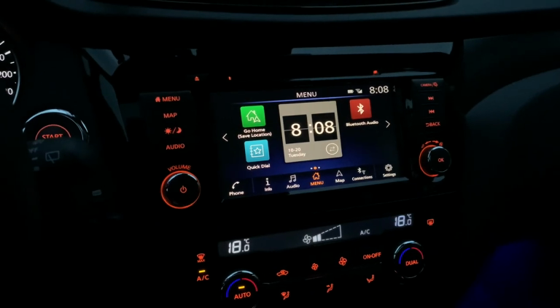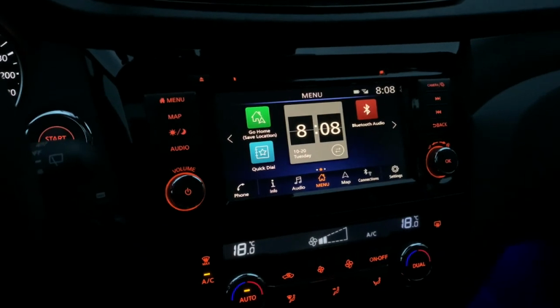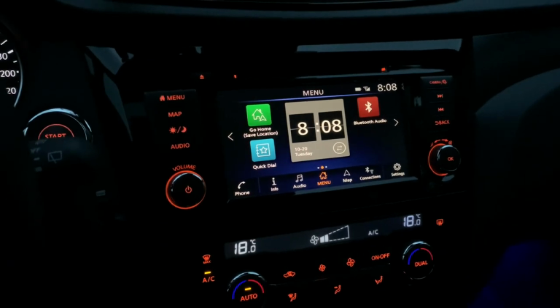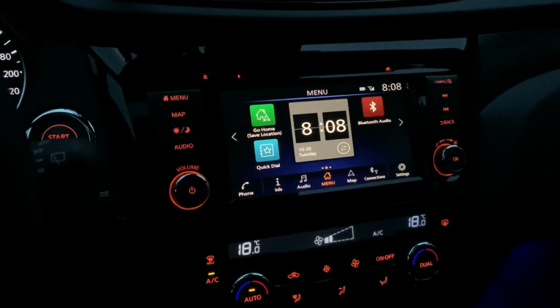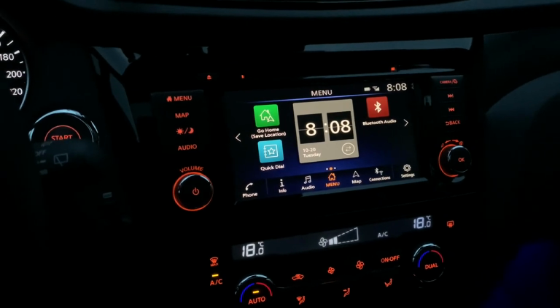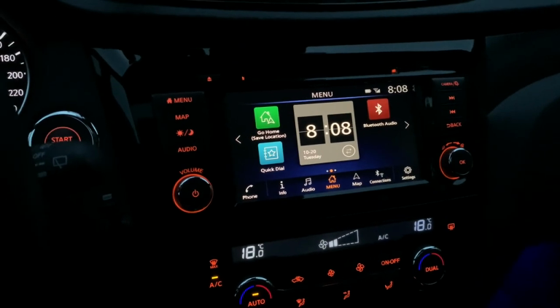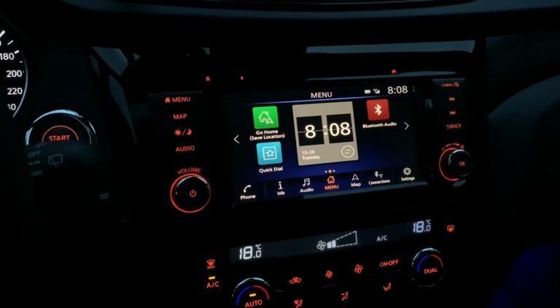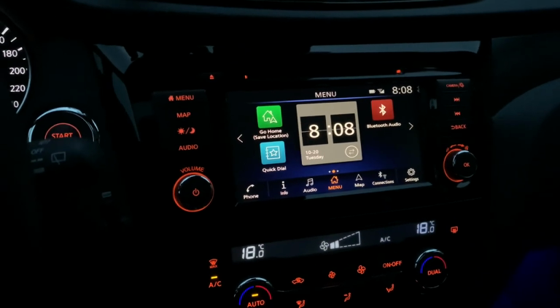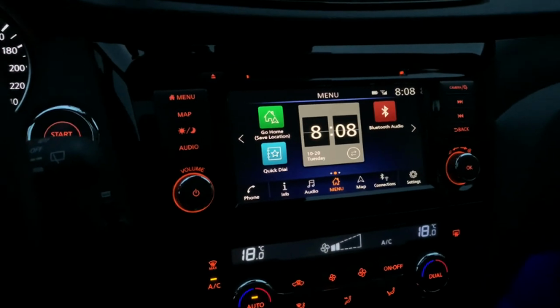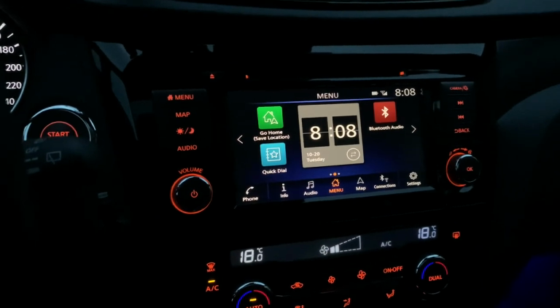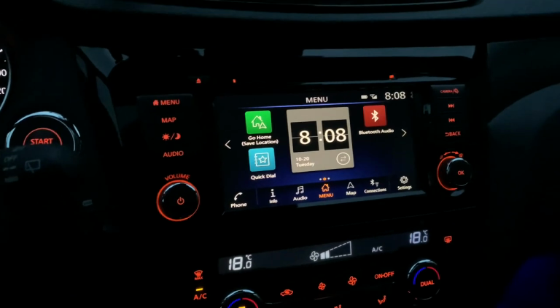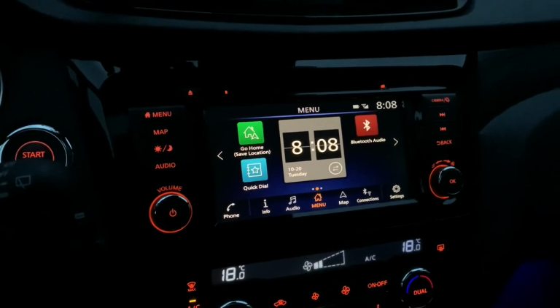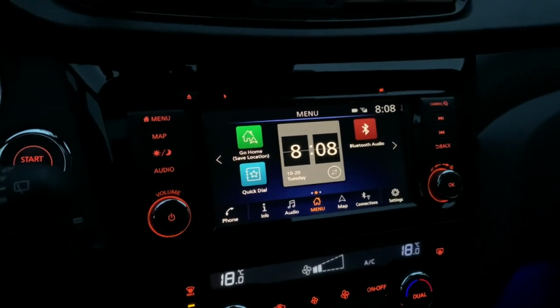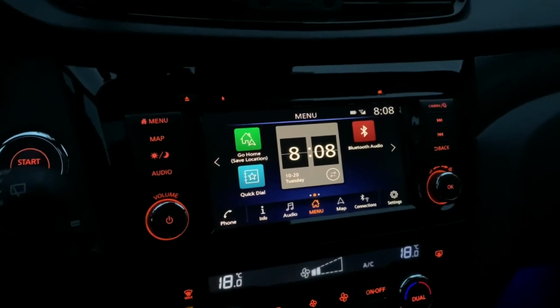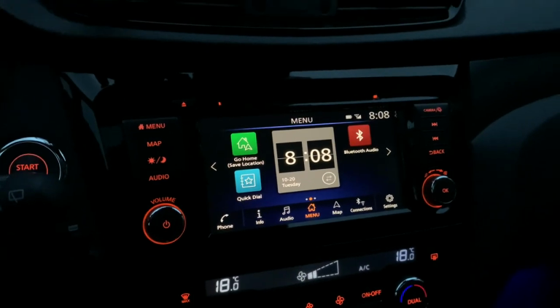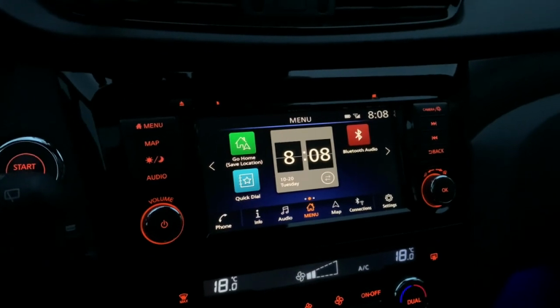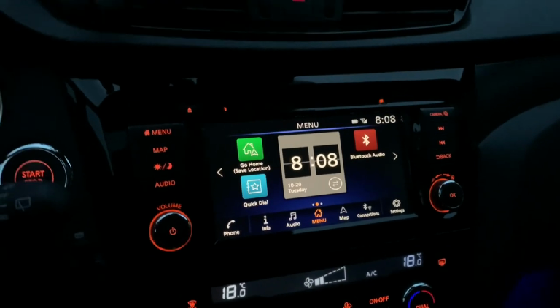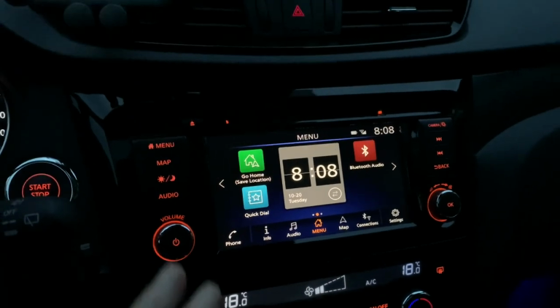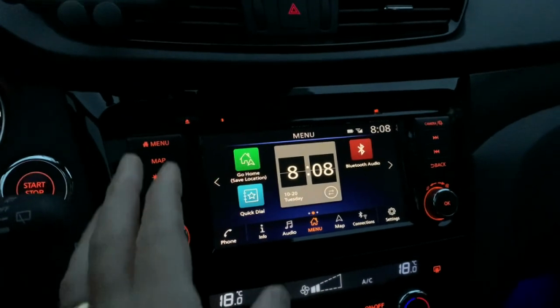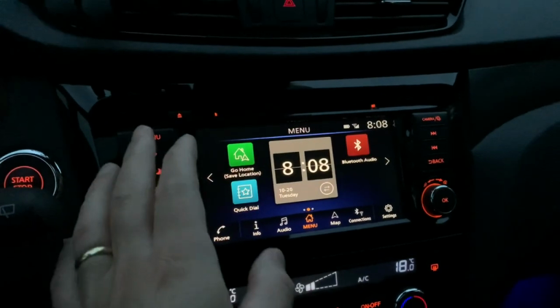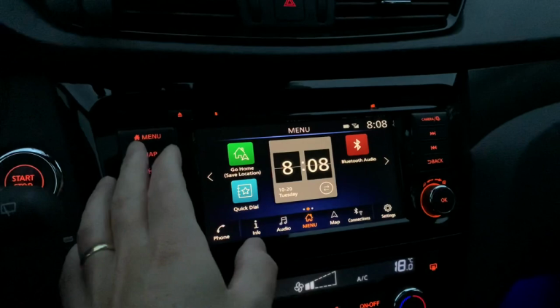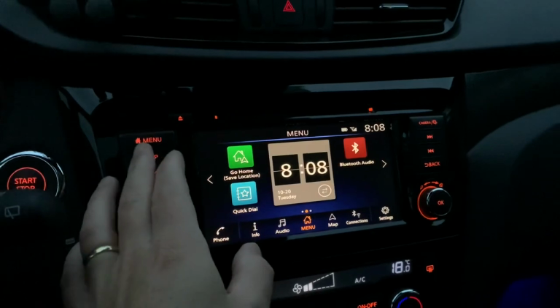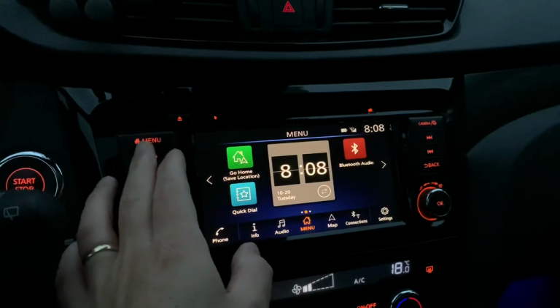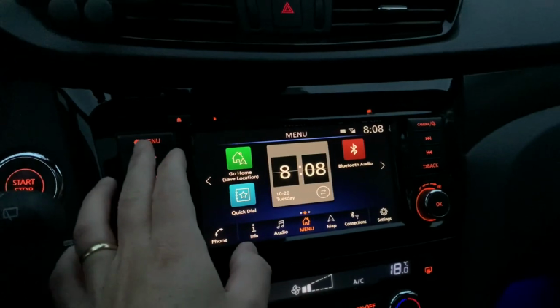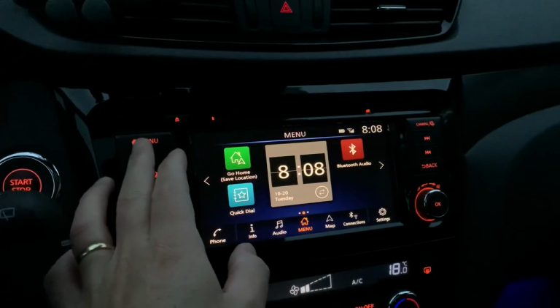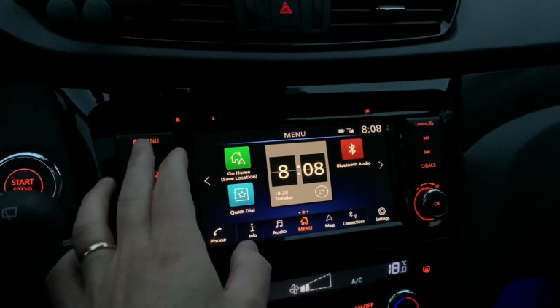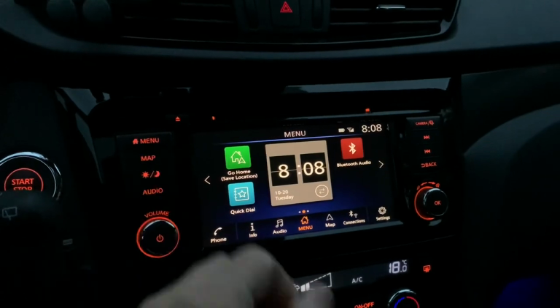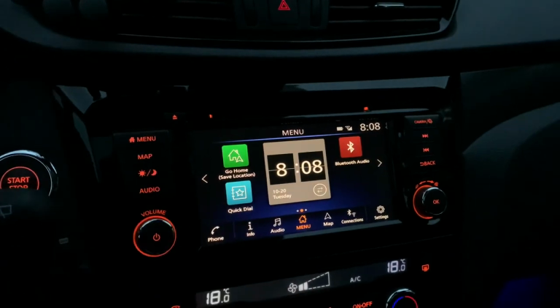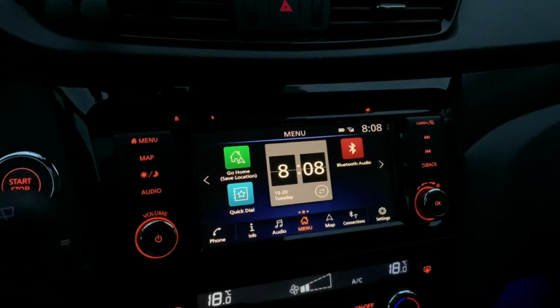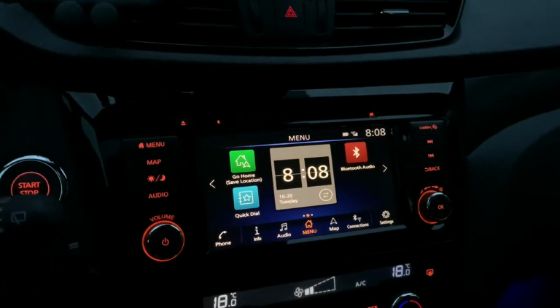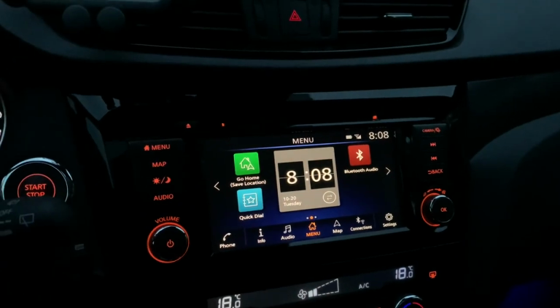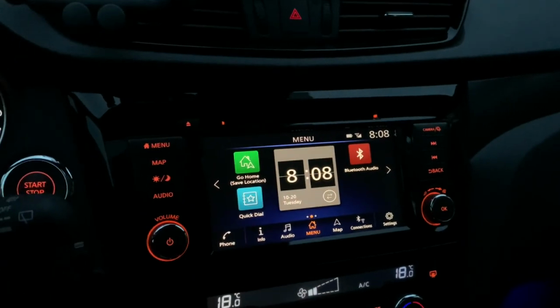So I played around a little bit, and it is quite logical — now it is the menu button that you should hold to enter the service menu.